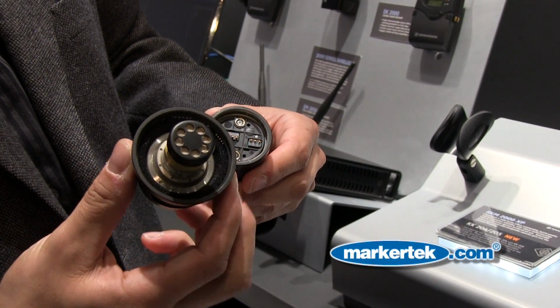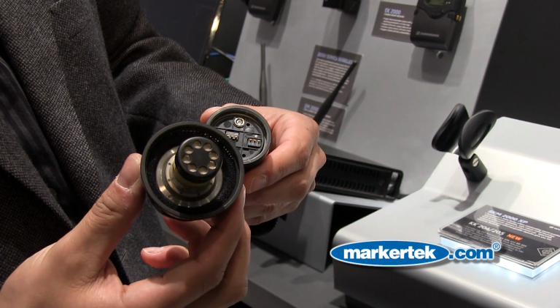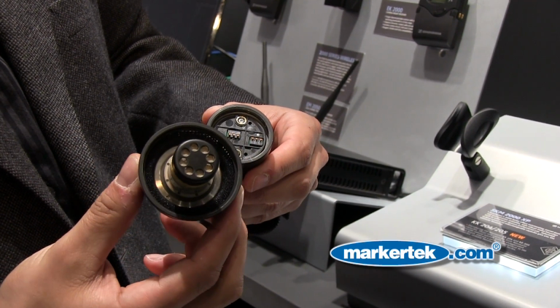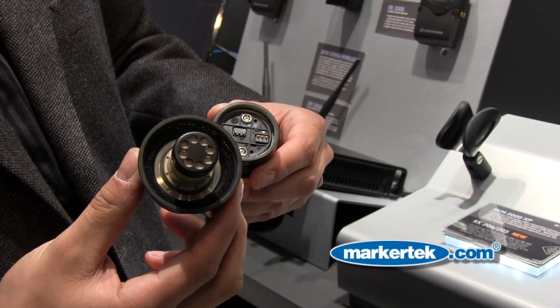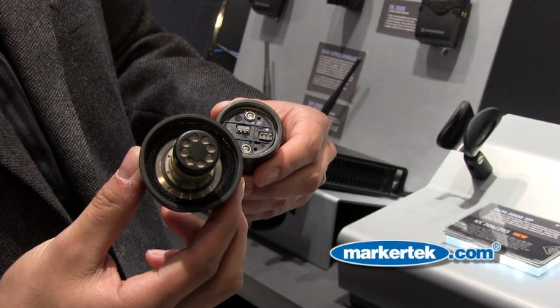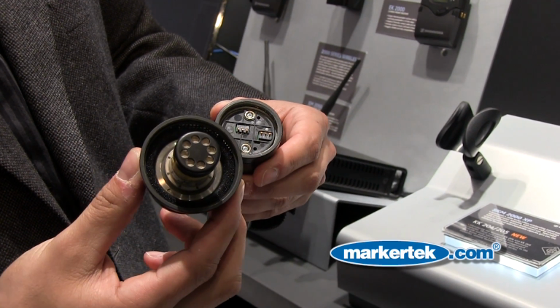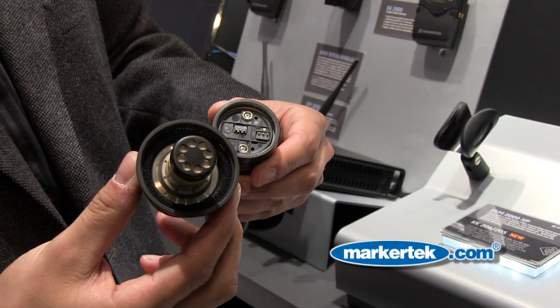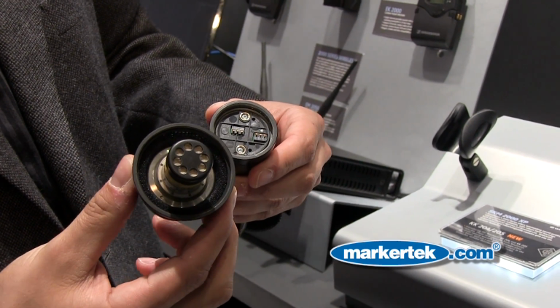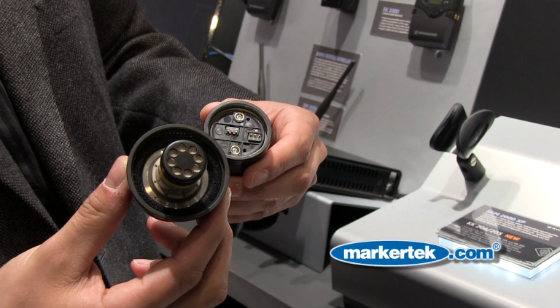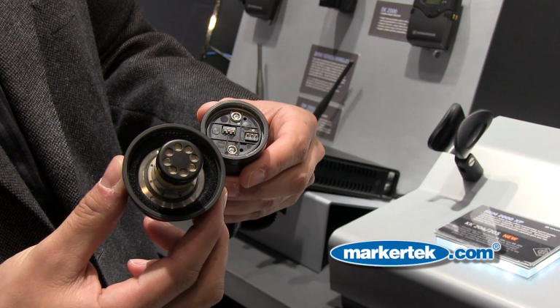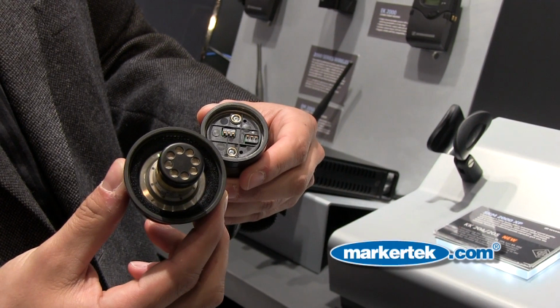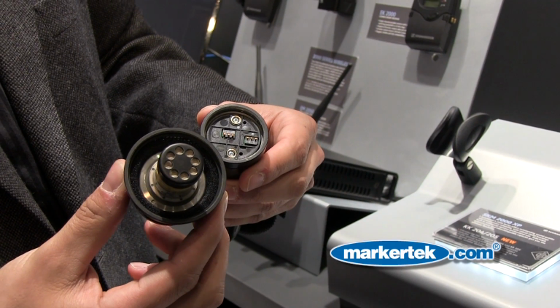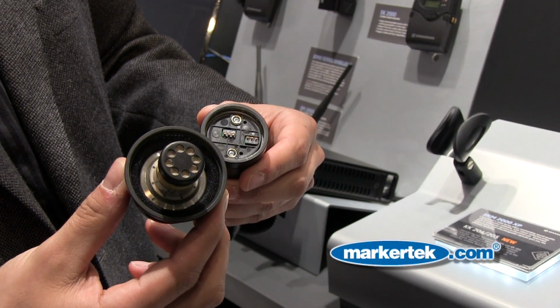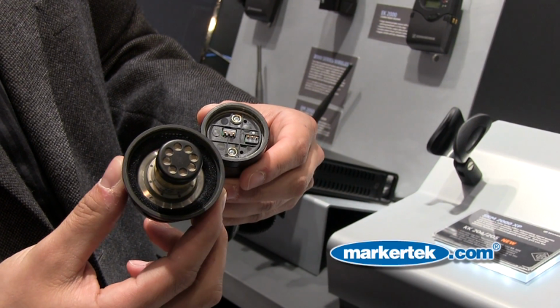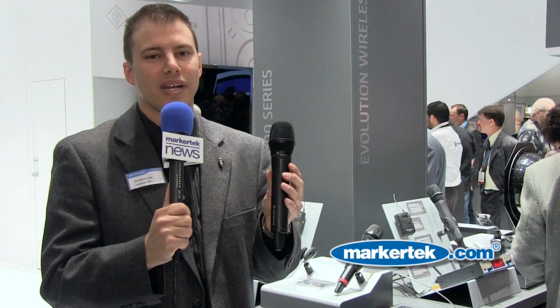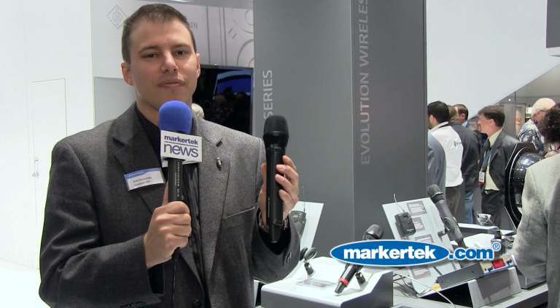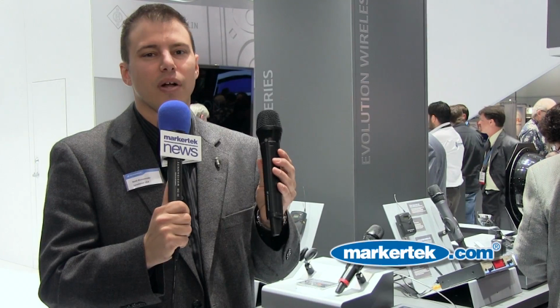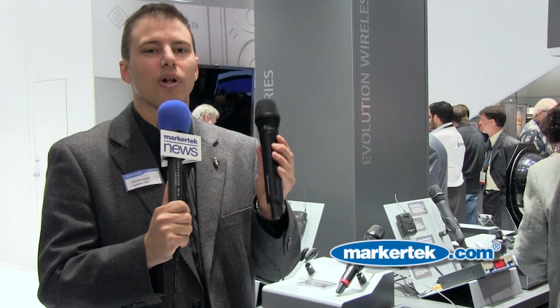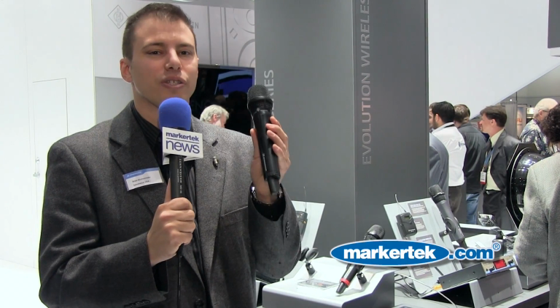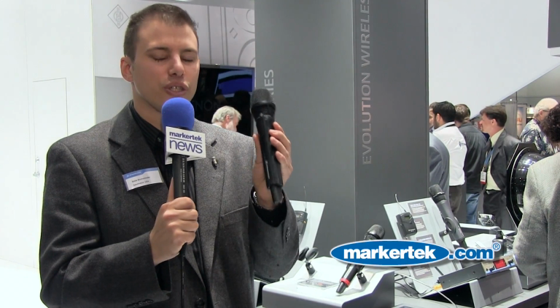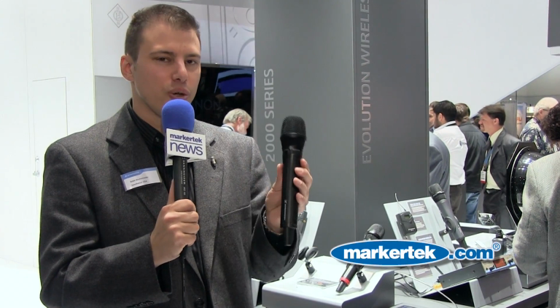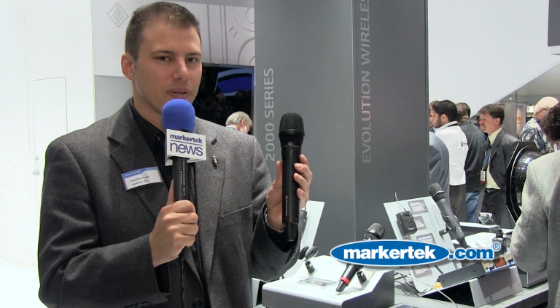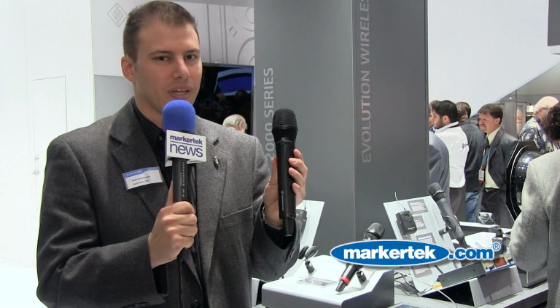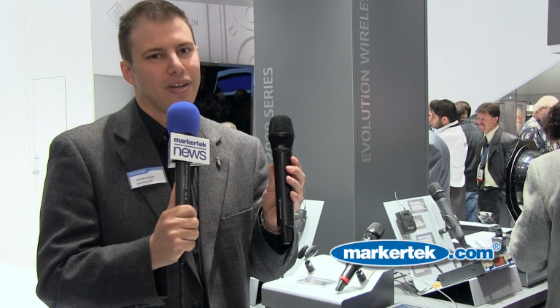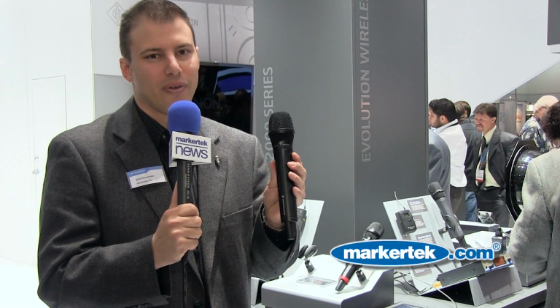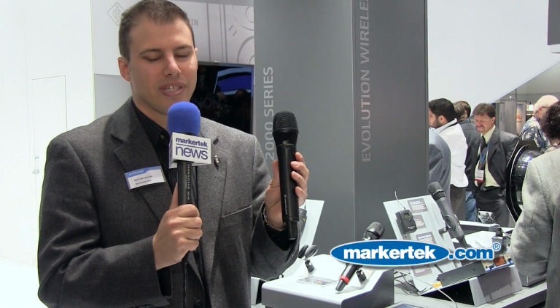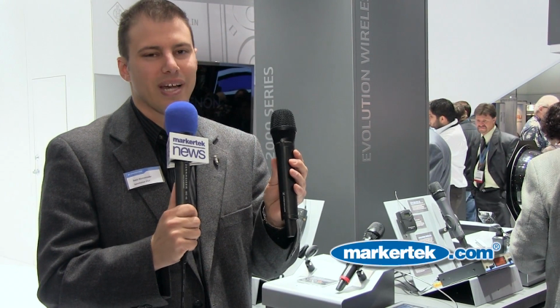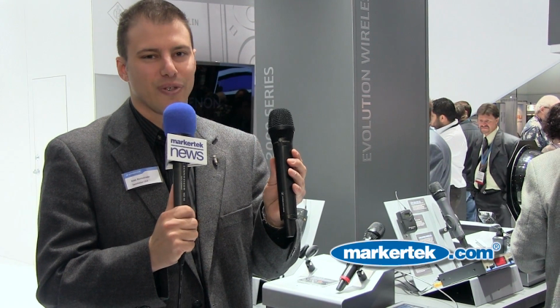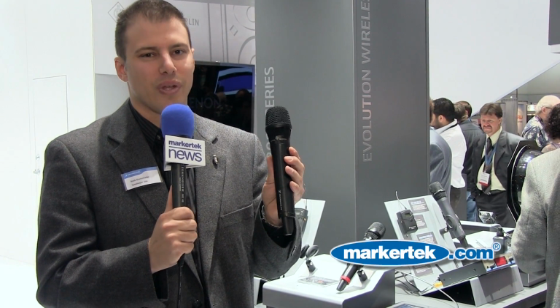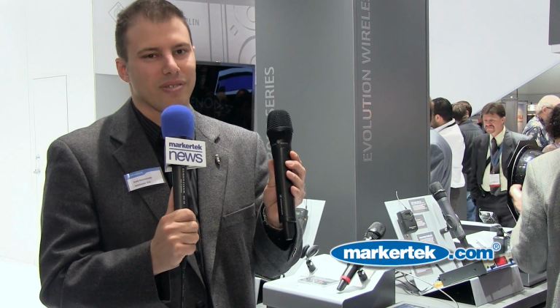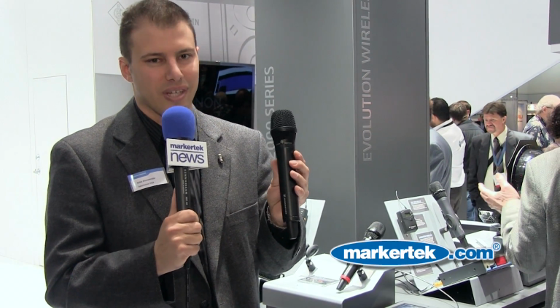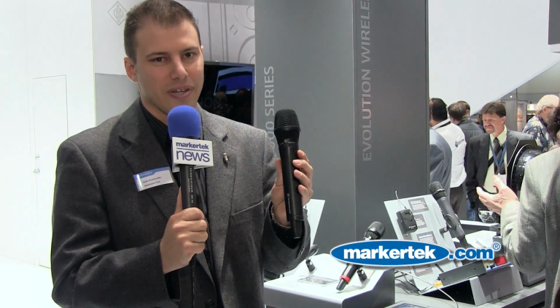Again, it's the Neumann KK204 and KK205, available exclusively for the Sennheiser 2000 series.